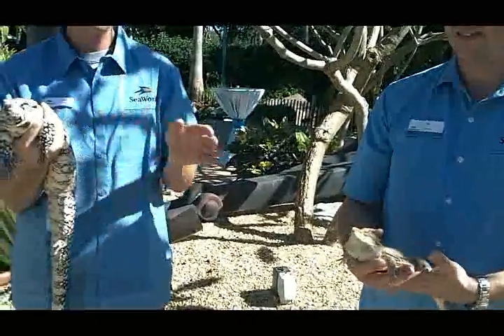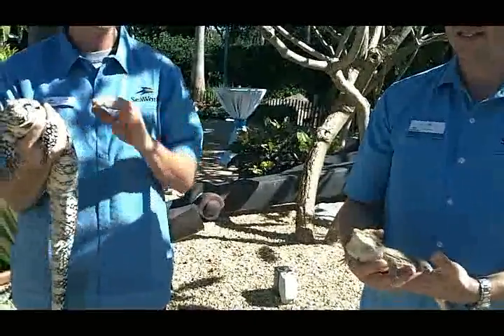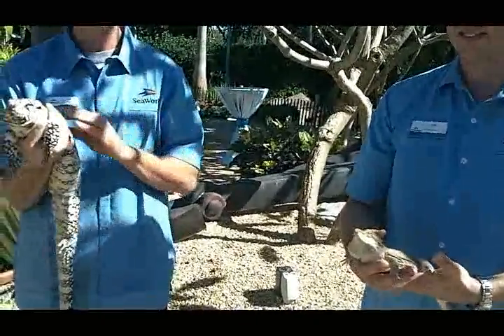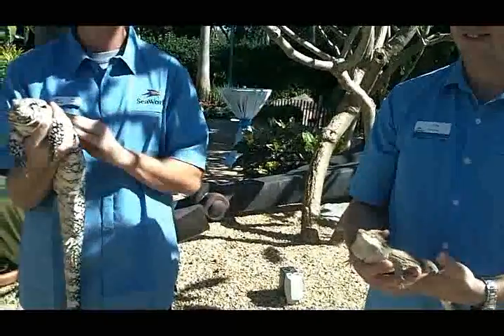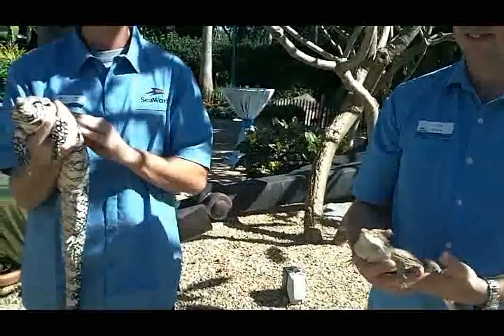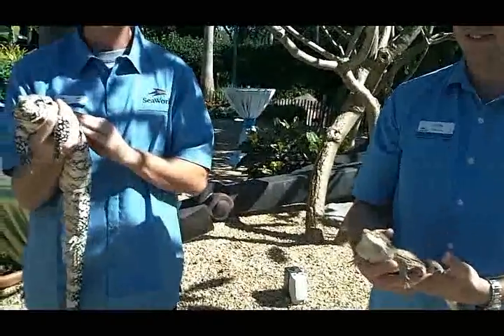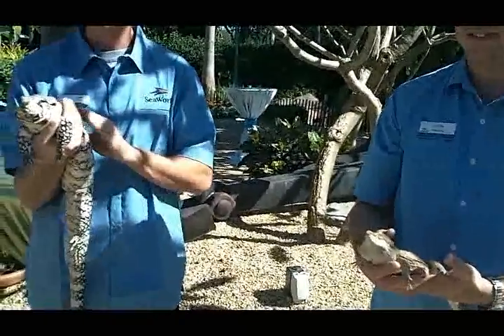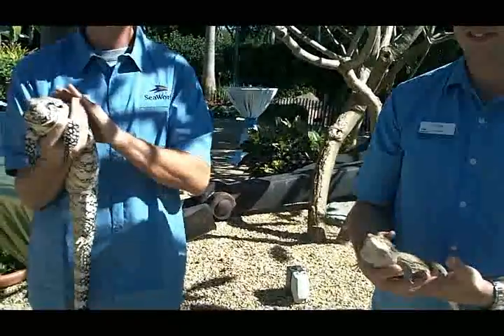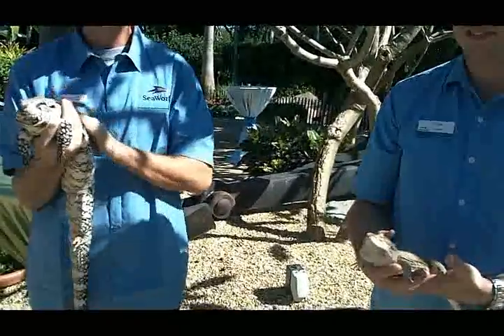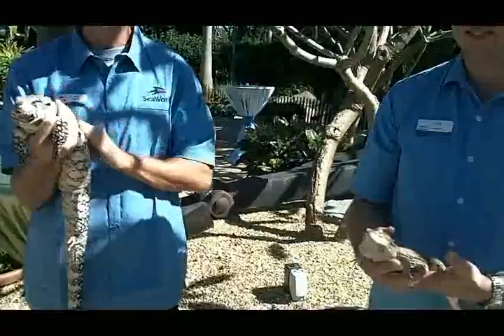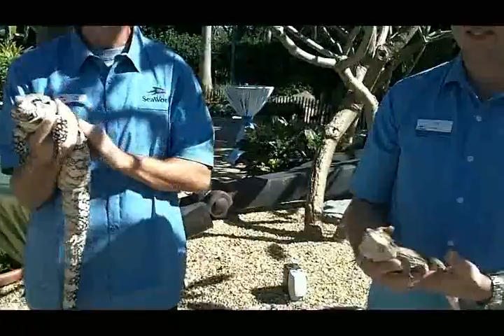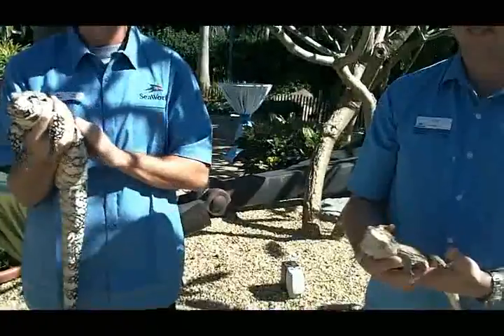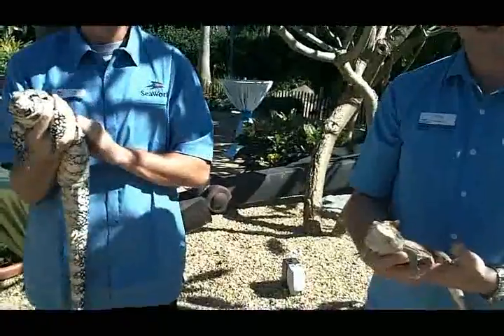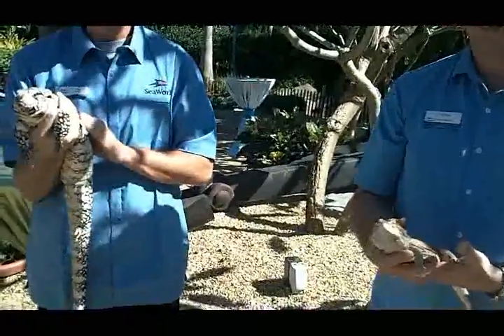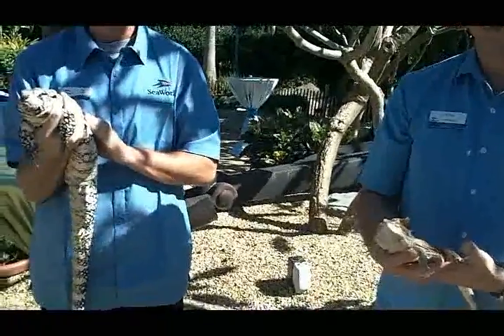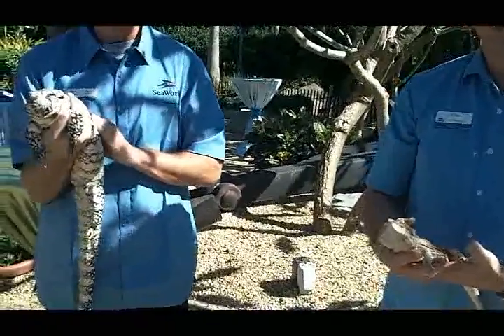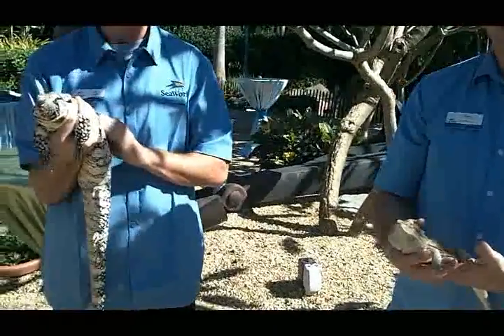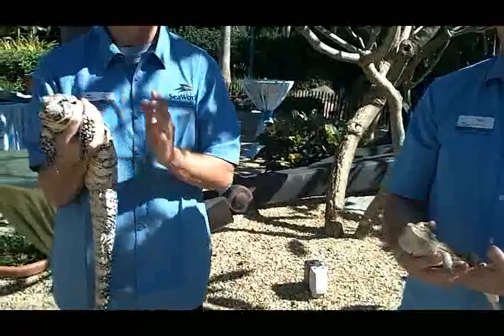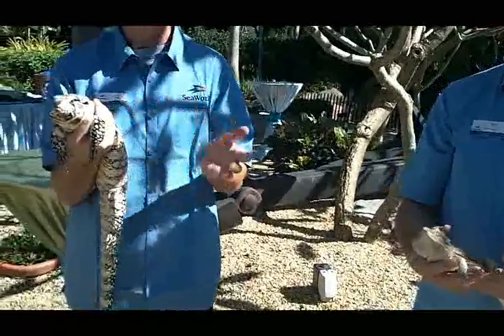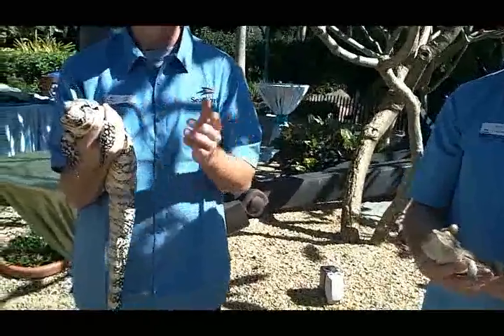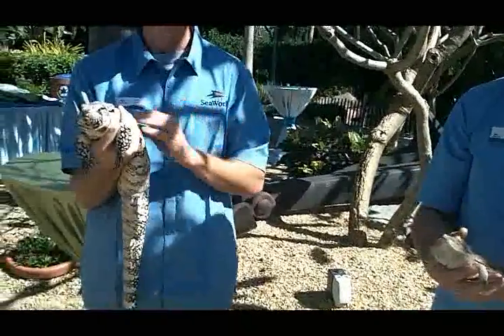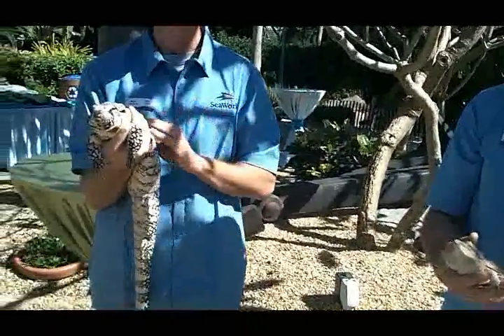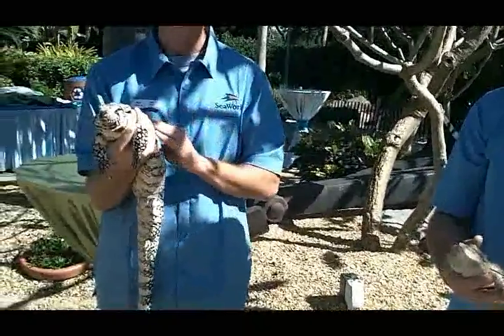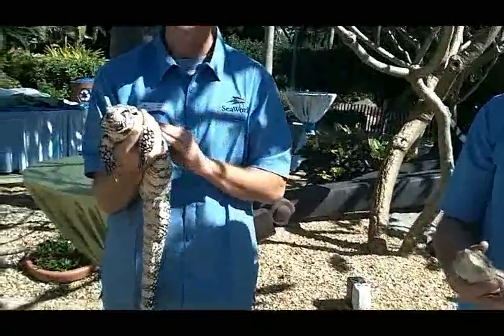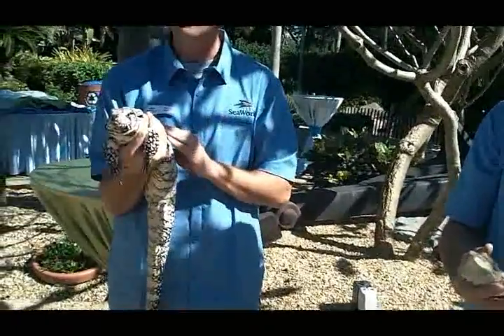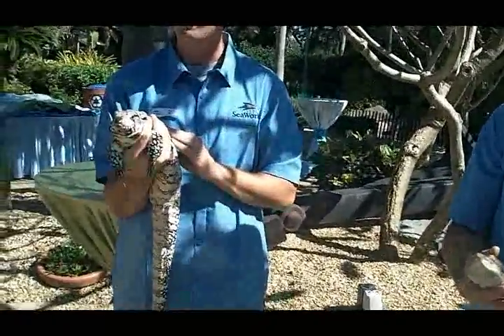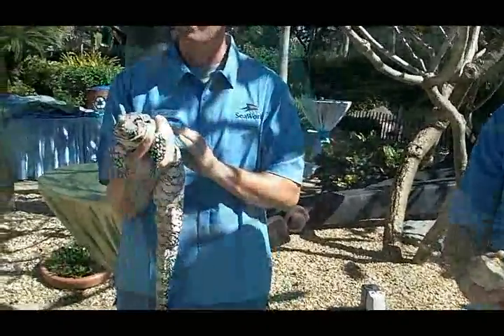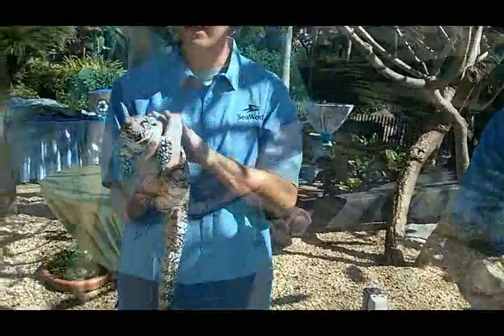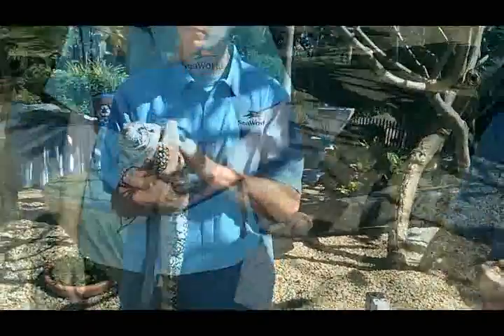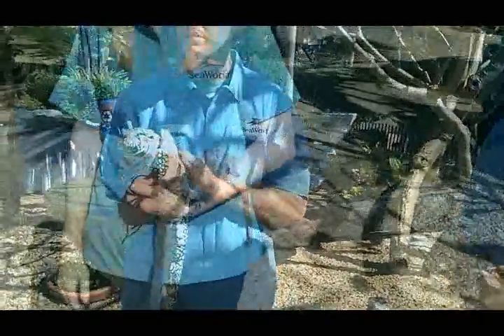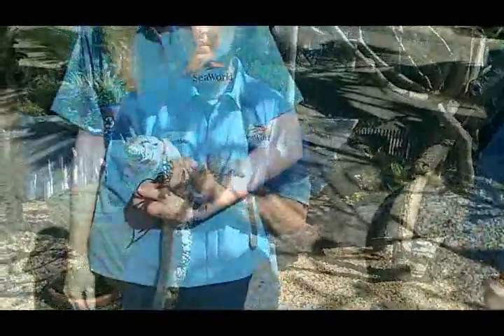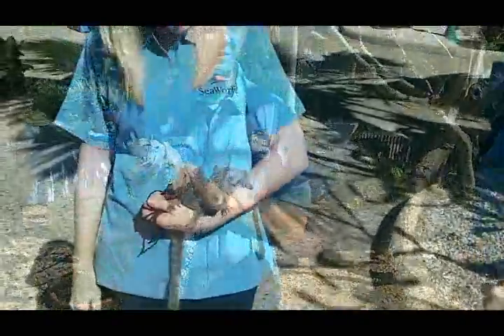Both of these animals were adopted, and we use them as interaction animals a lot. They're our animal ambassadors.